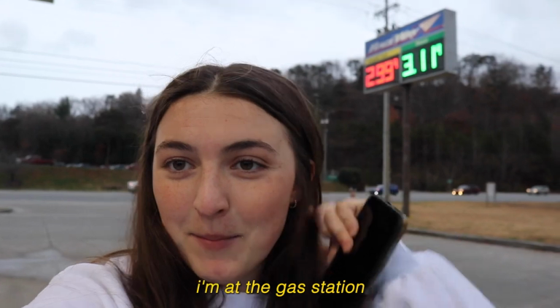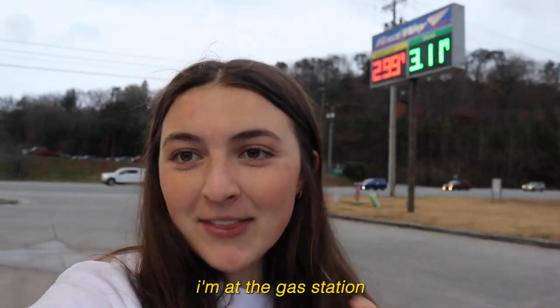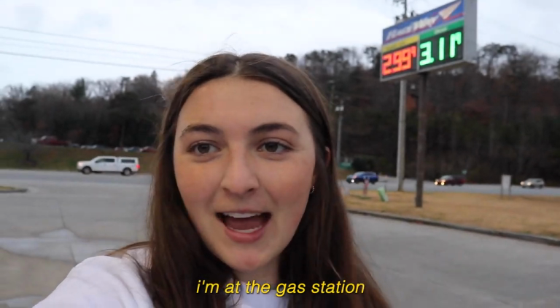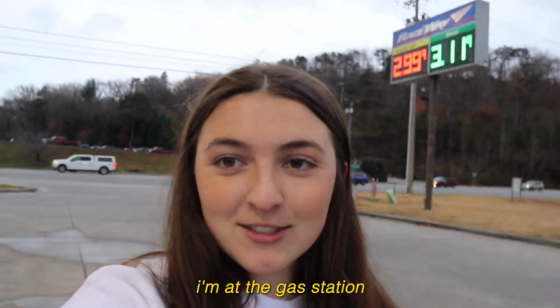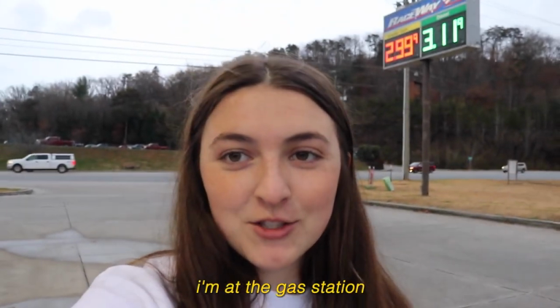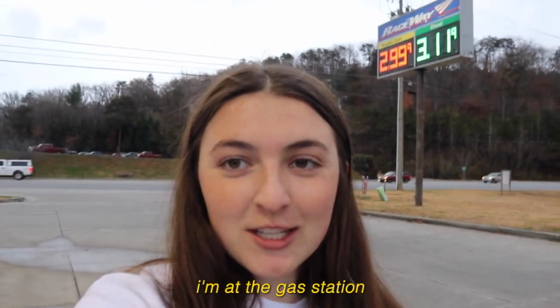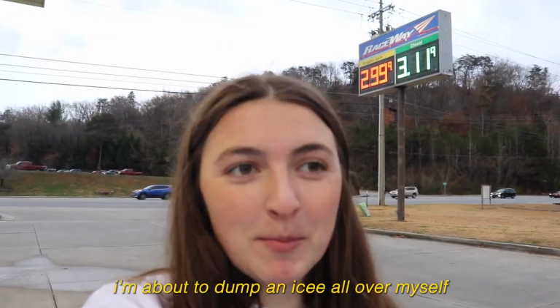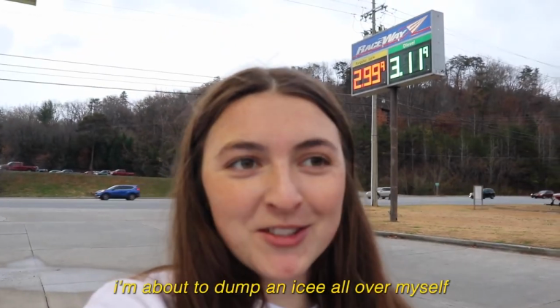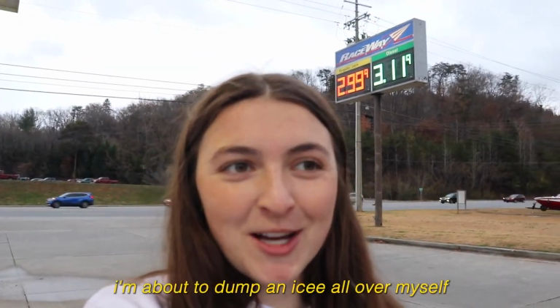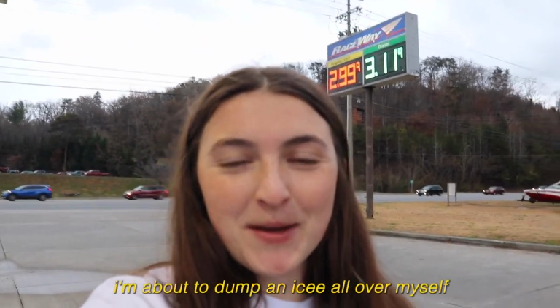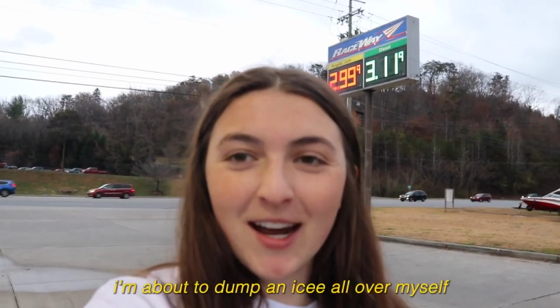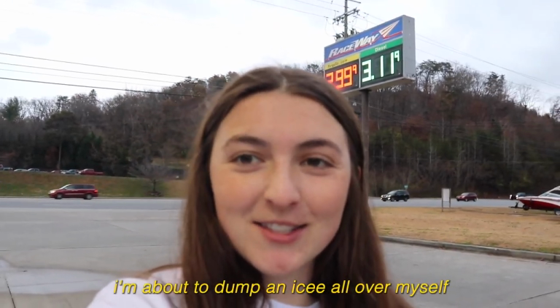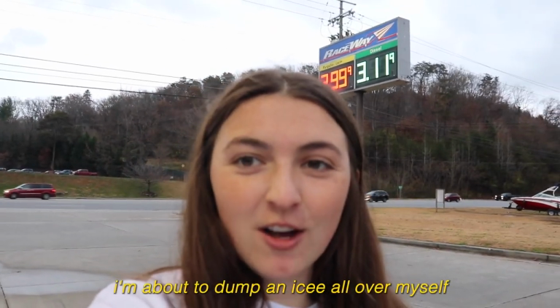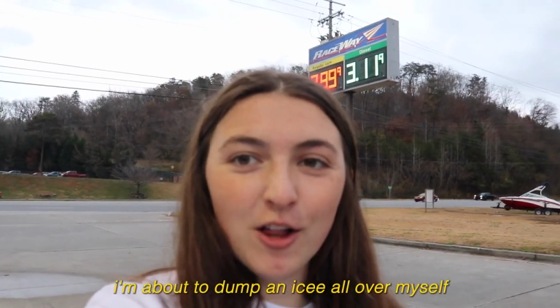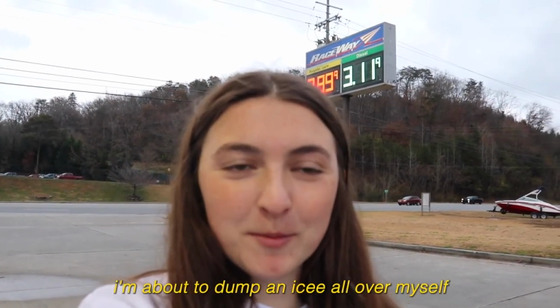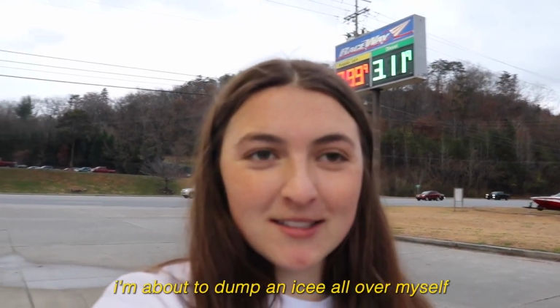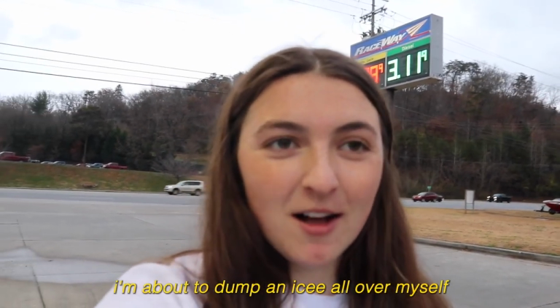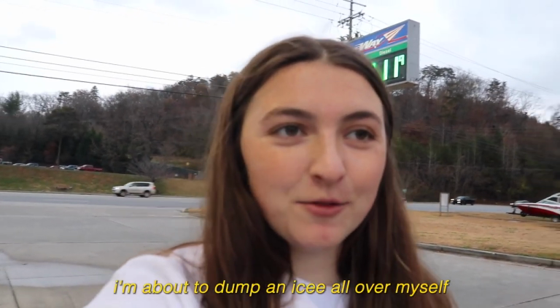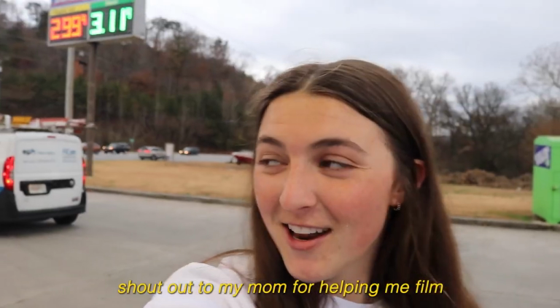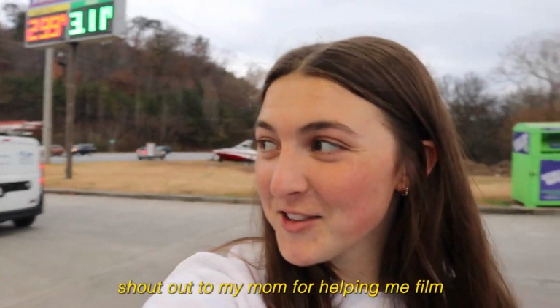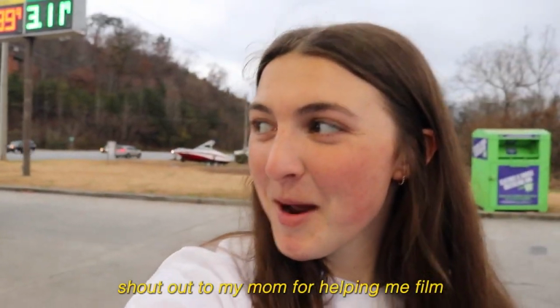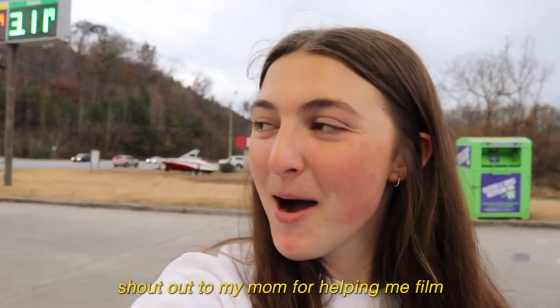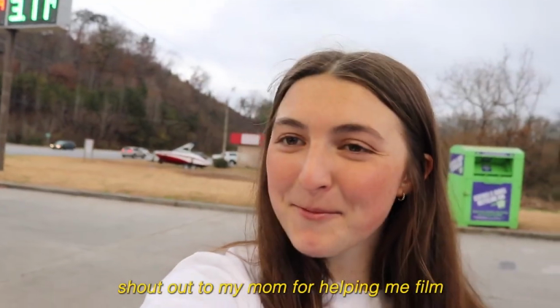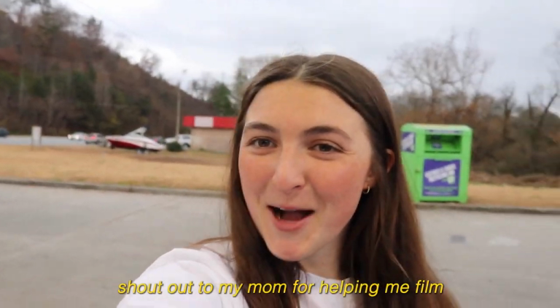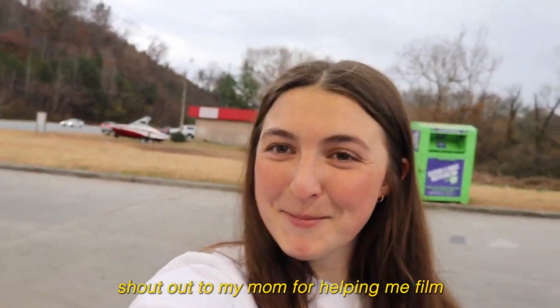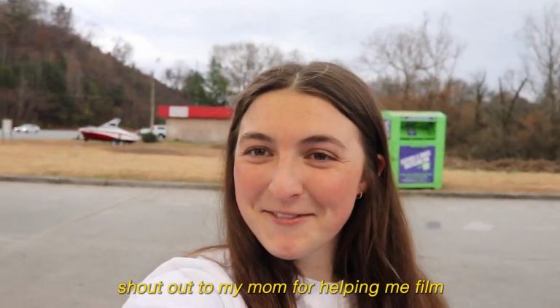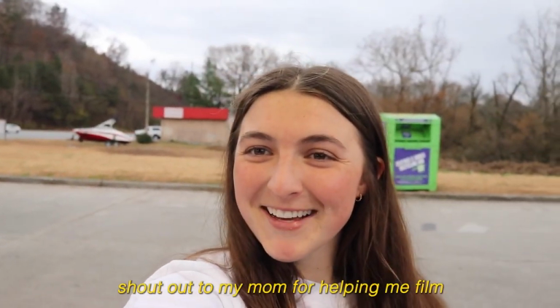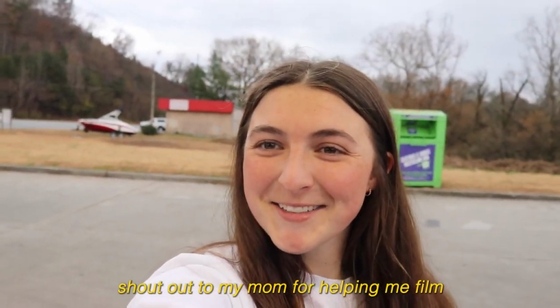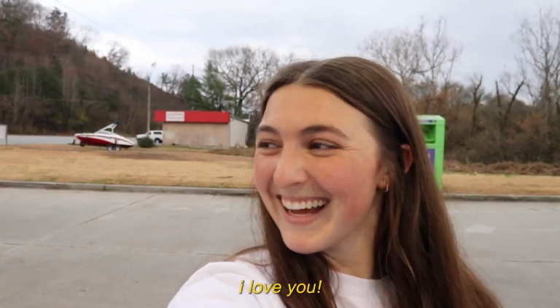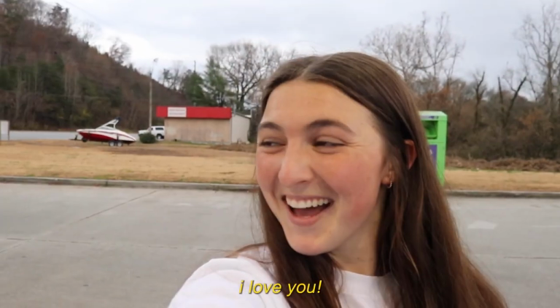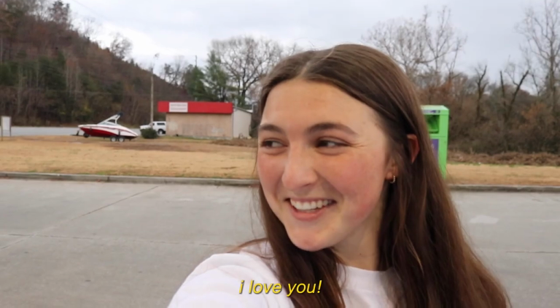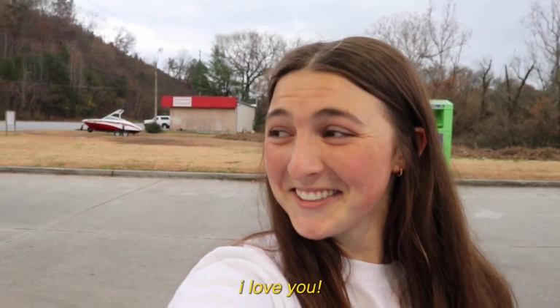I'm at the gas station about to dump an icy all over myself. Shout out to my mom for helping me film. I love you.